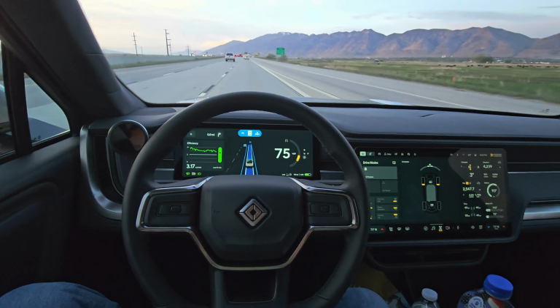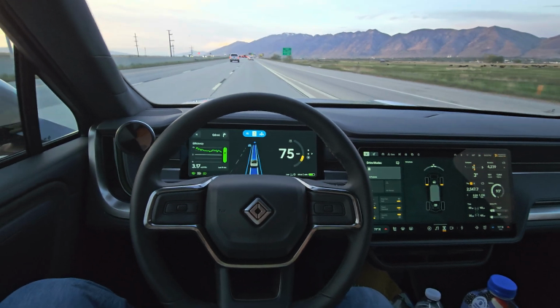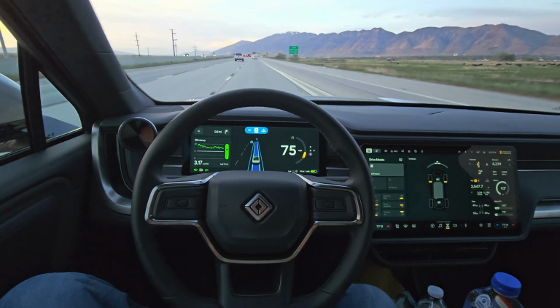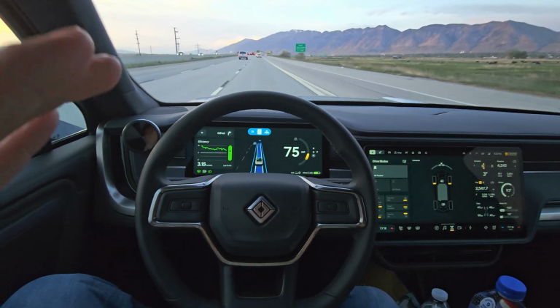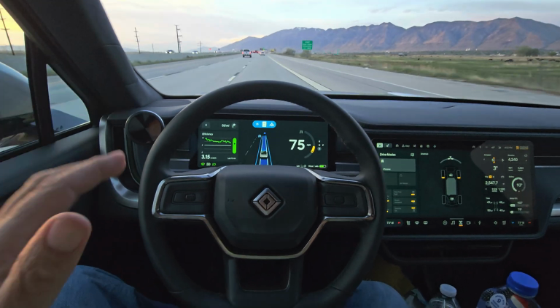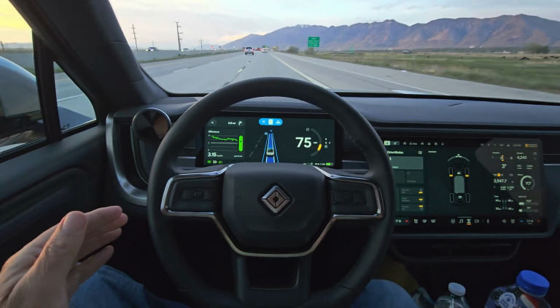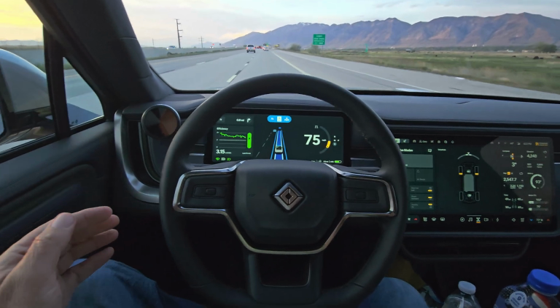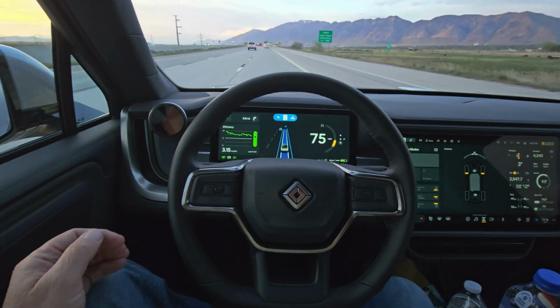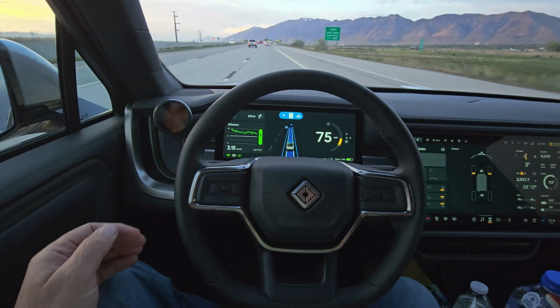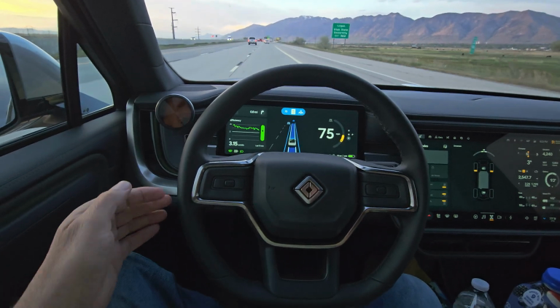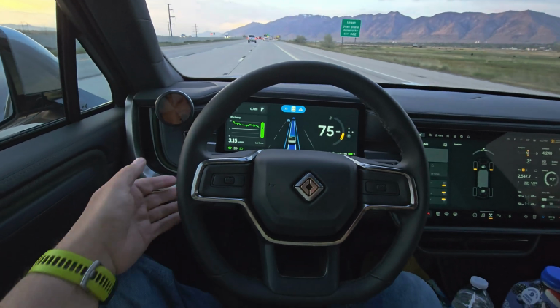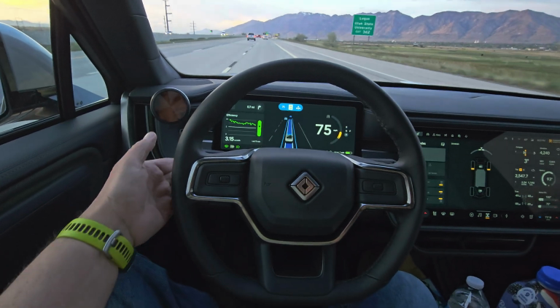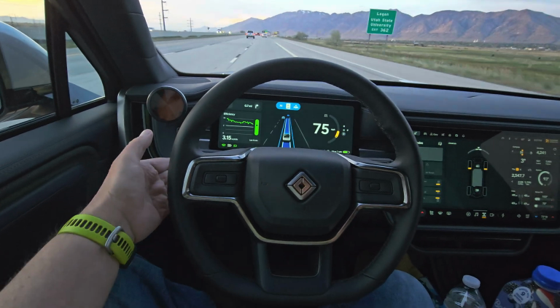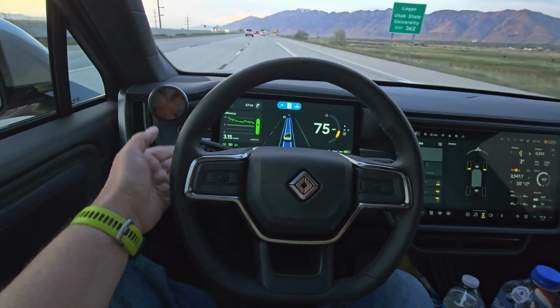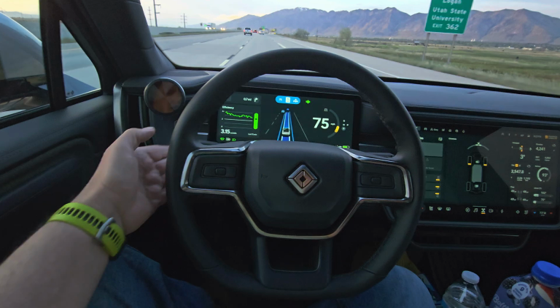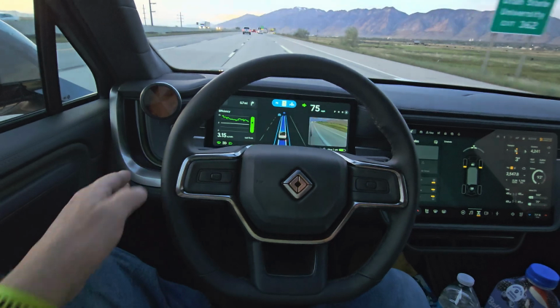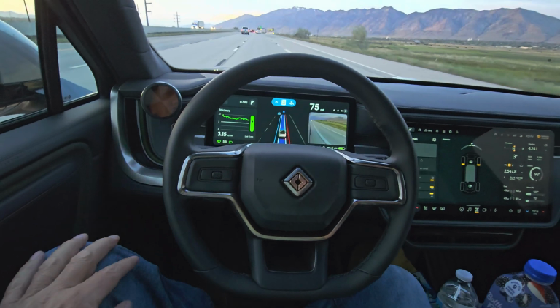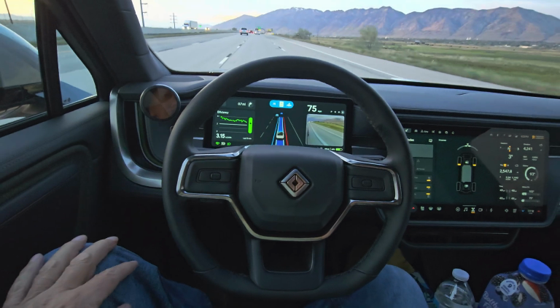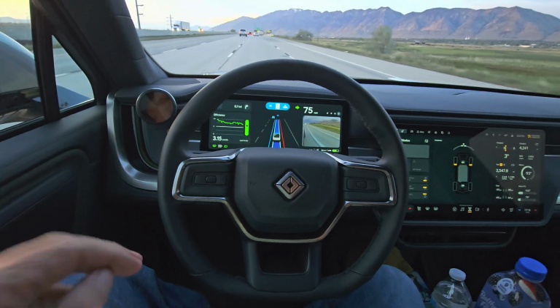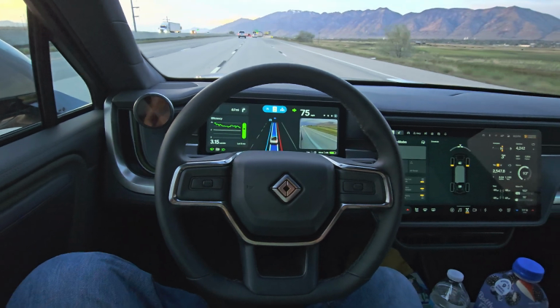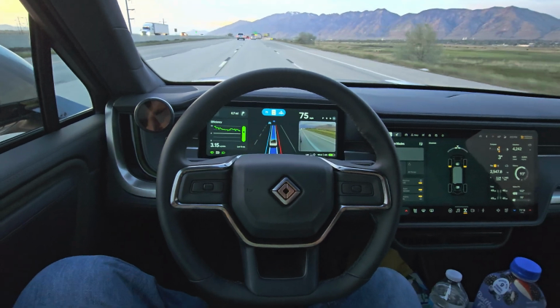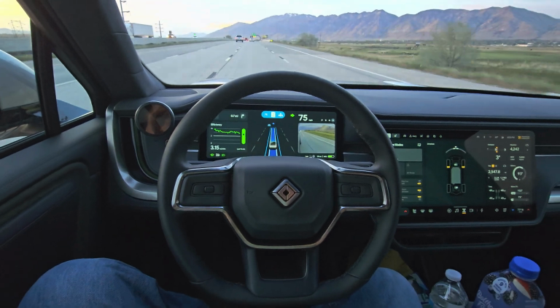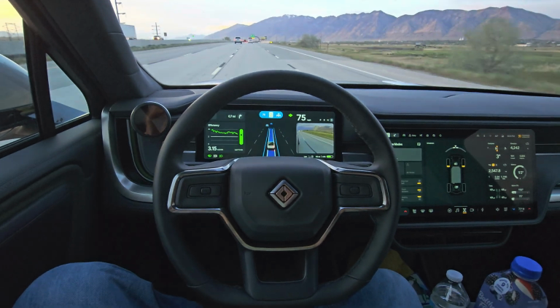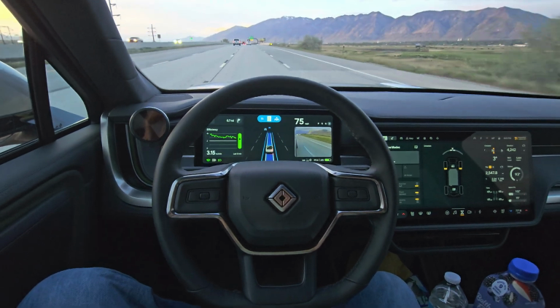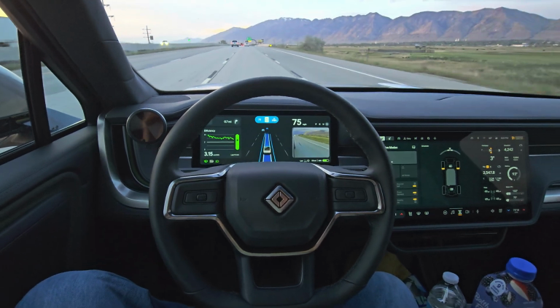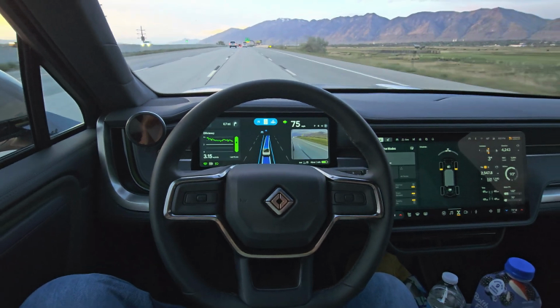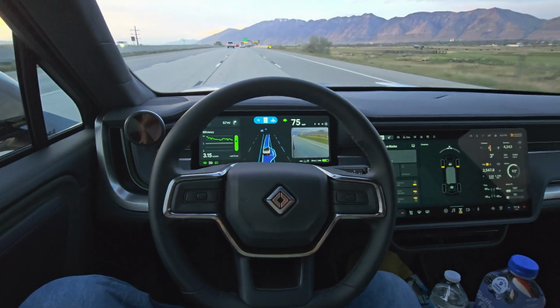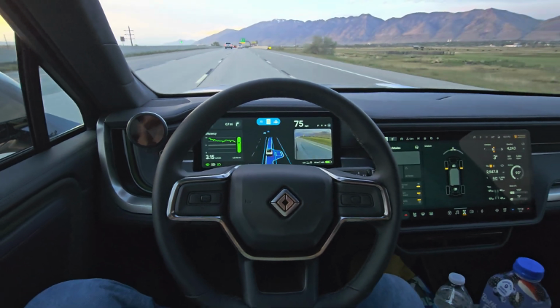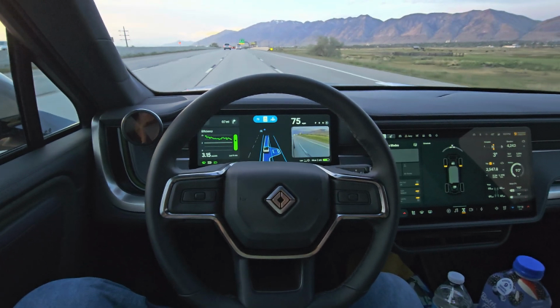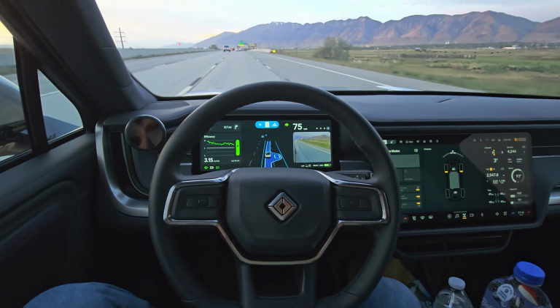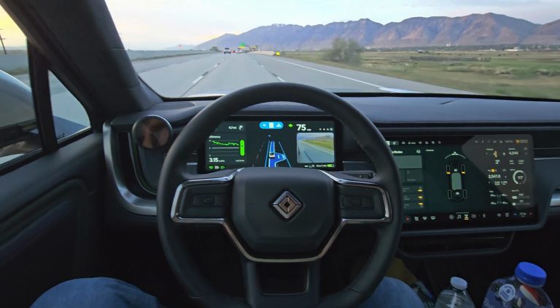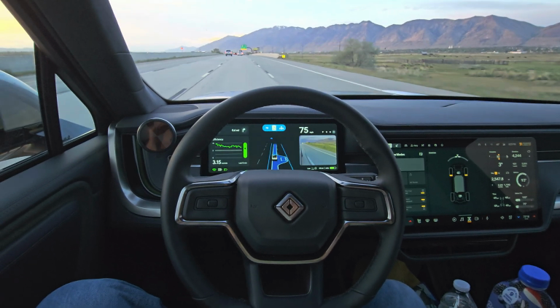Let's do one more lane change here. Just turn on the turn signal and it changes the lane for you.